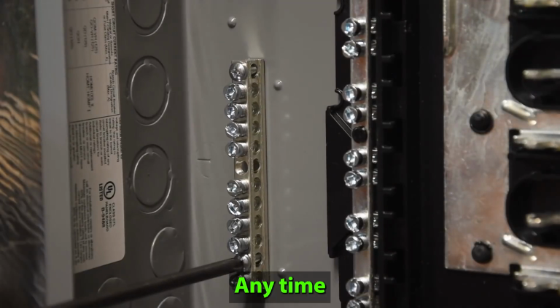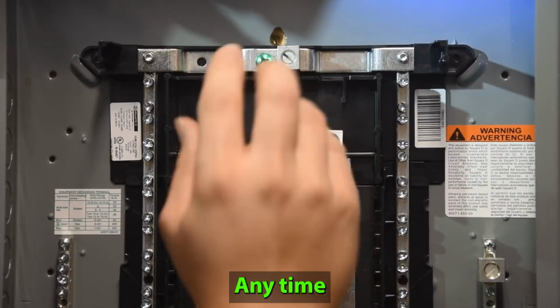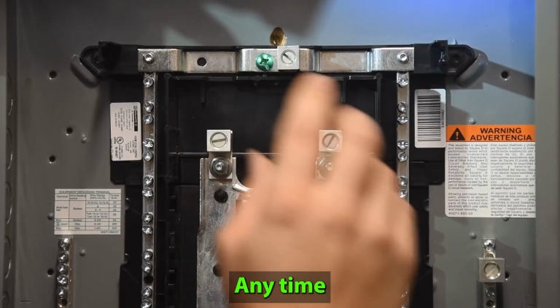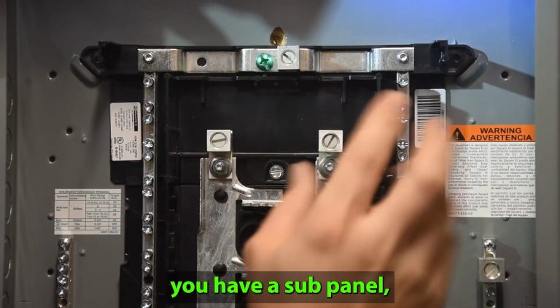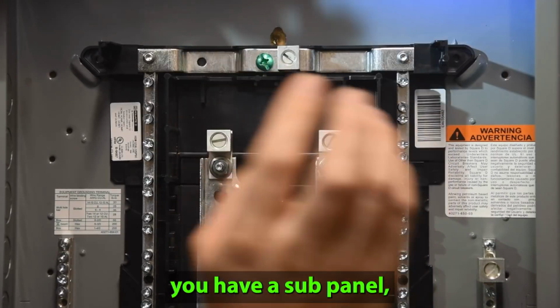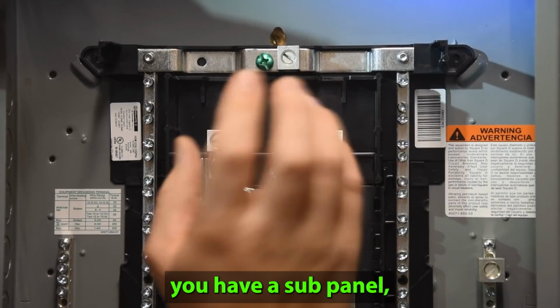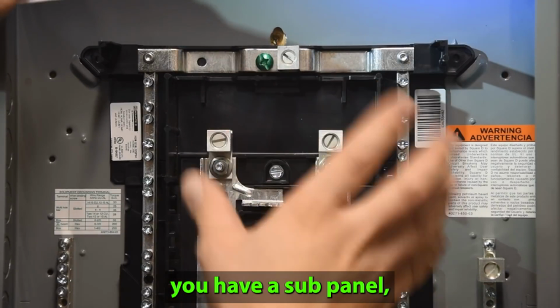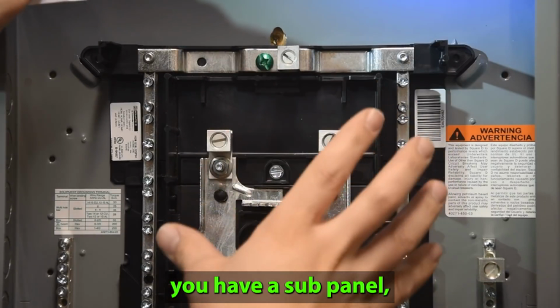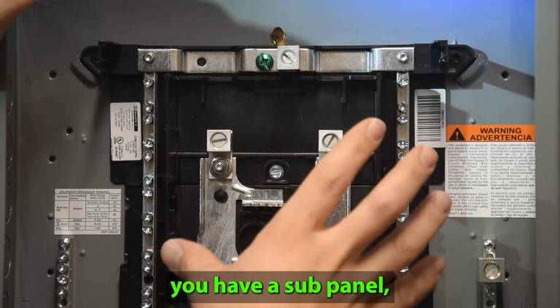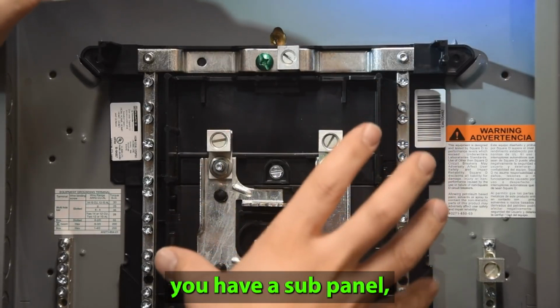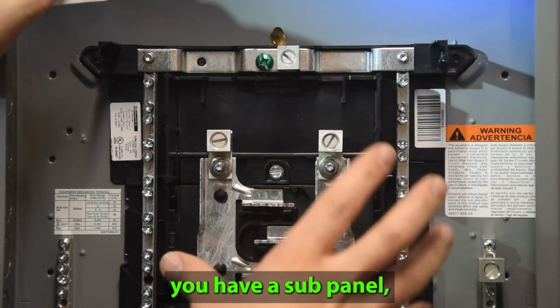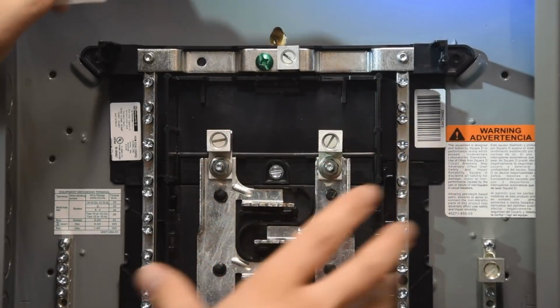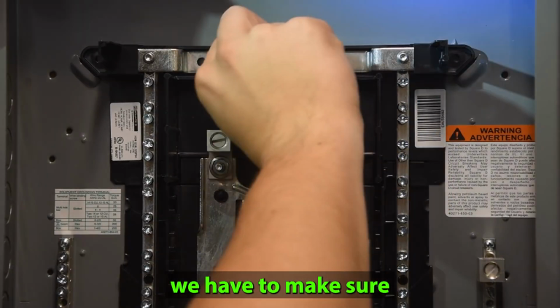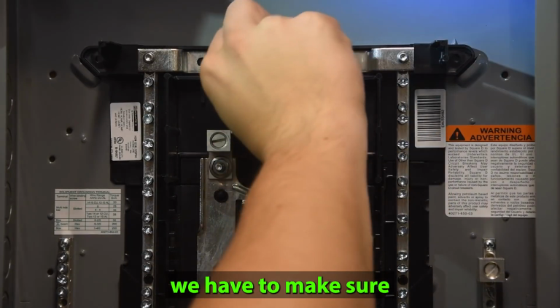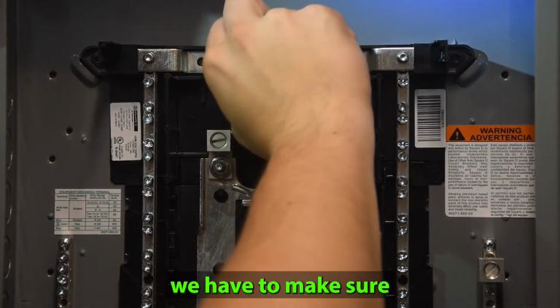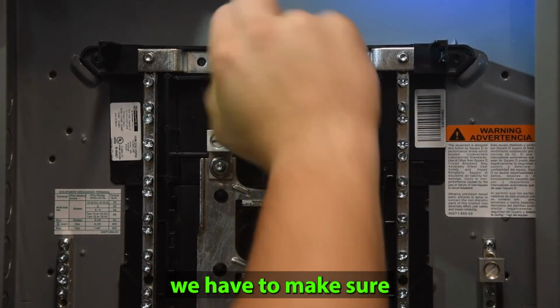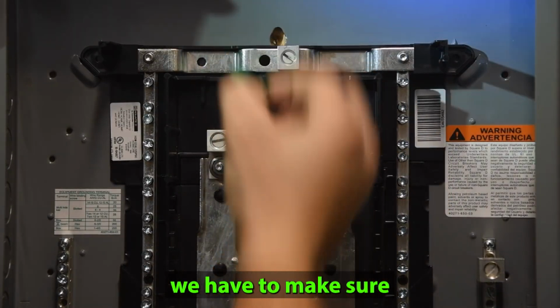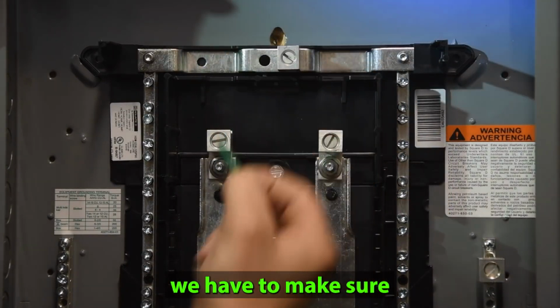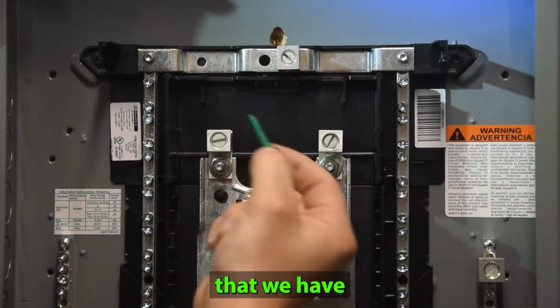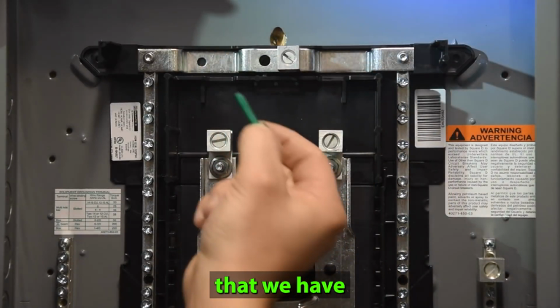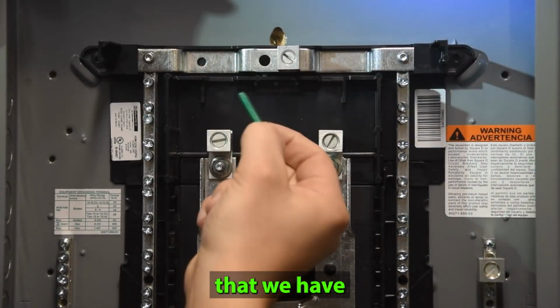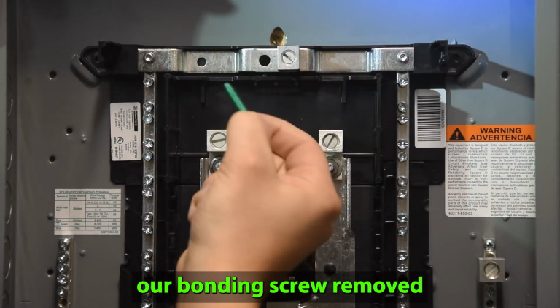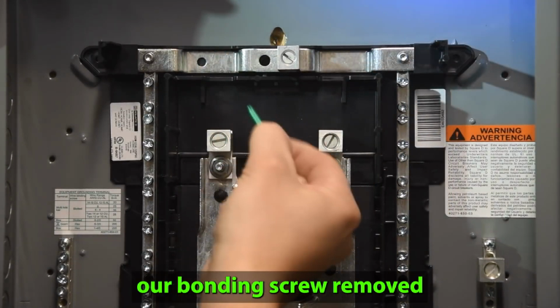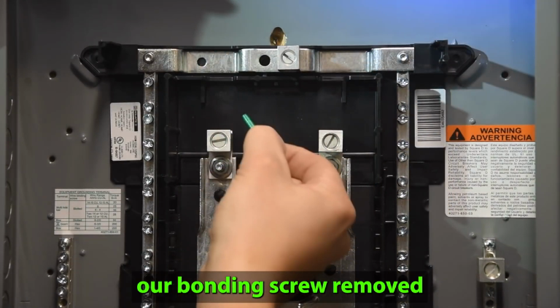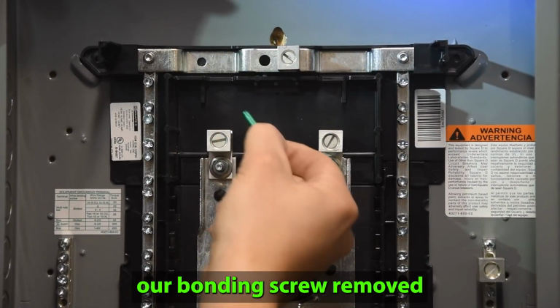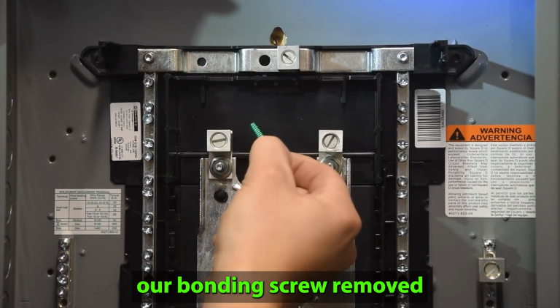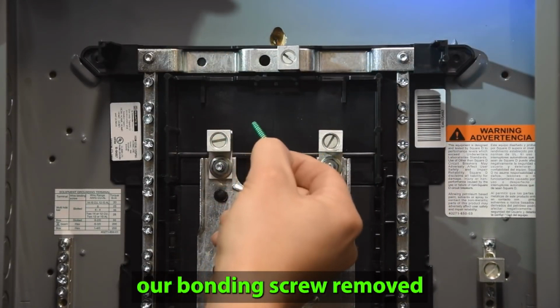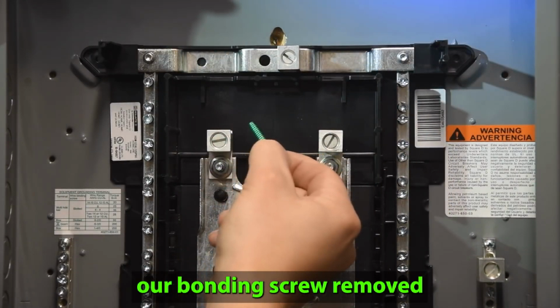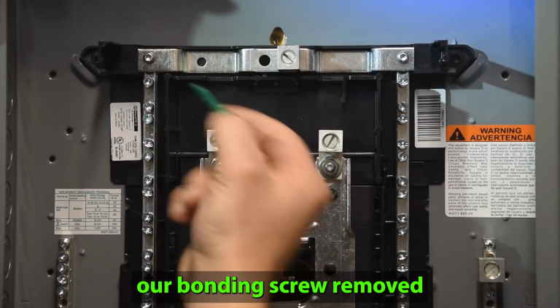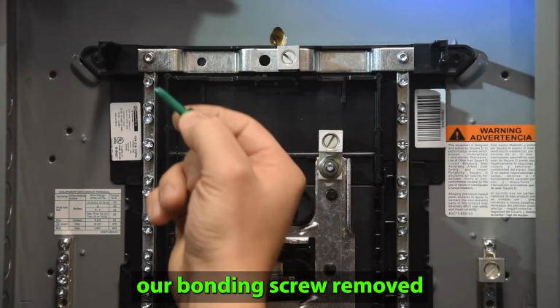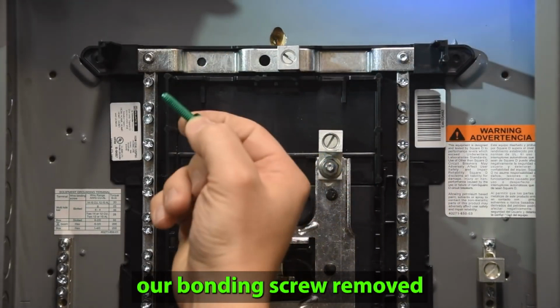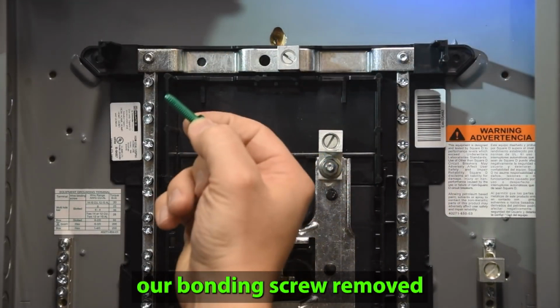Anytime you have a sub panel, we have to make sure that we have our bonding screw removed.